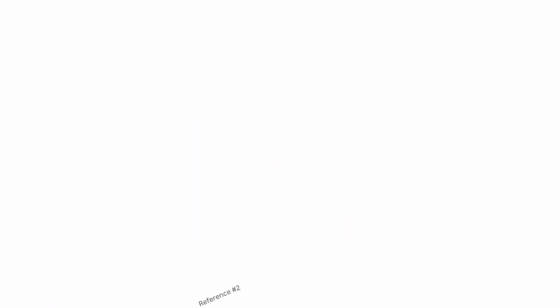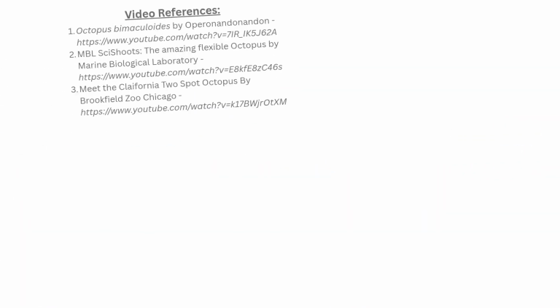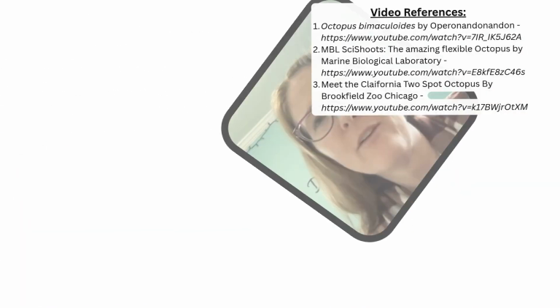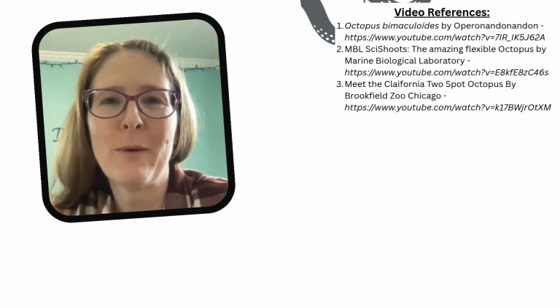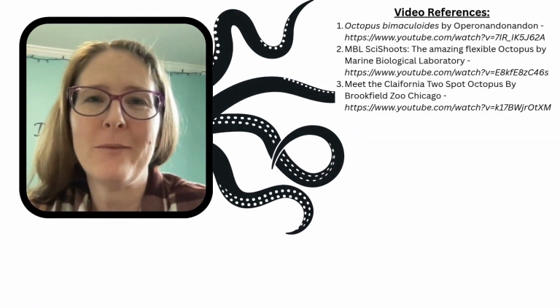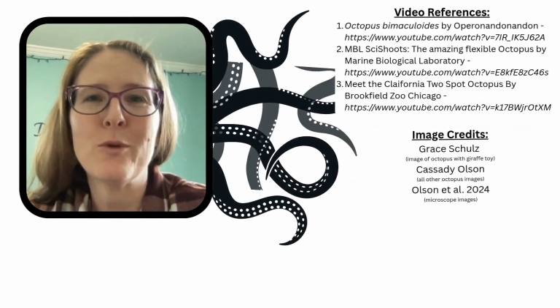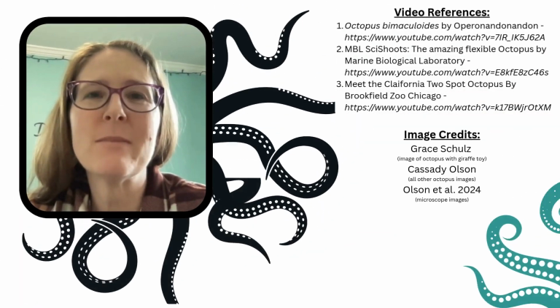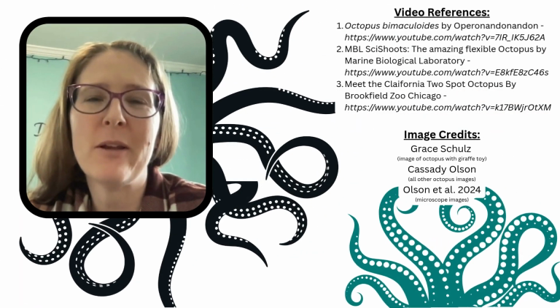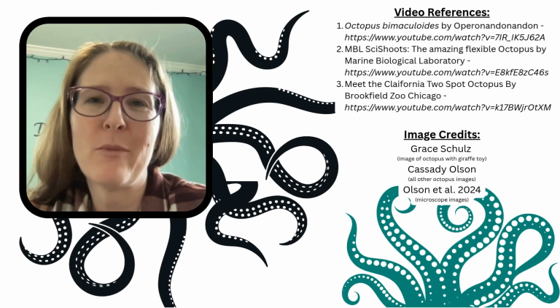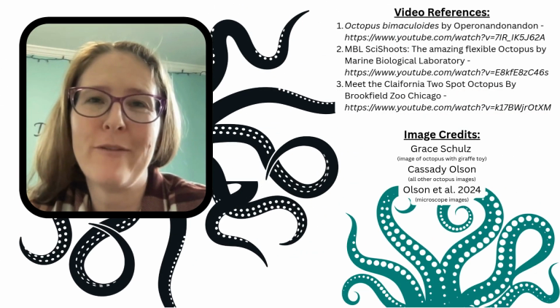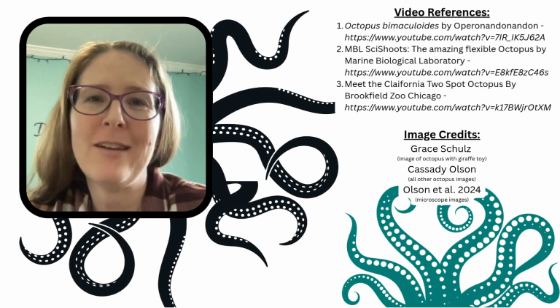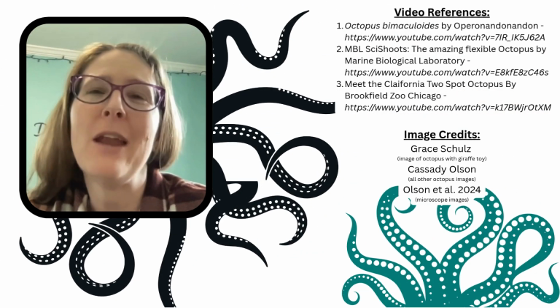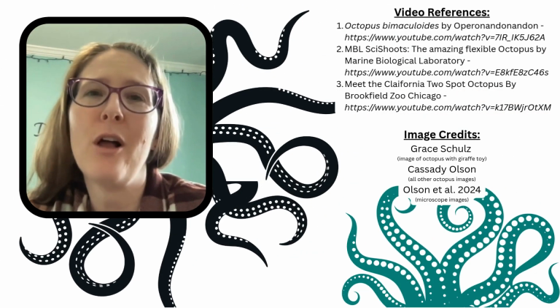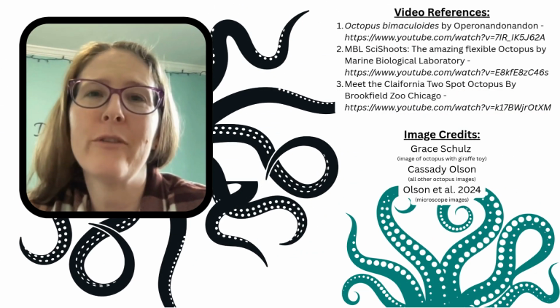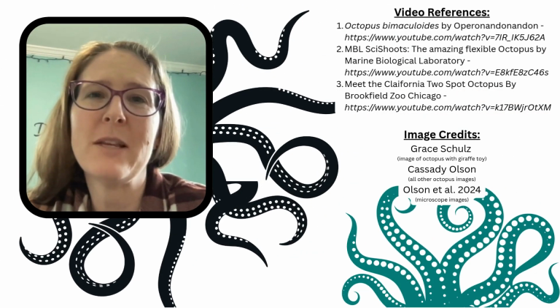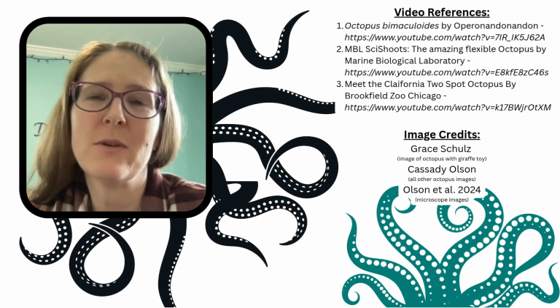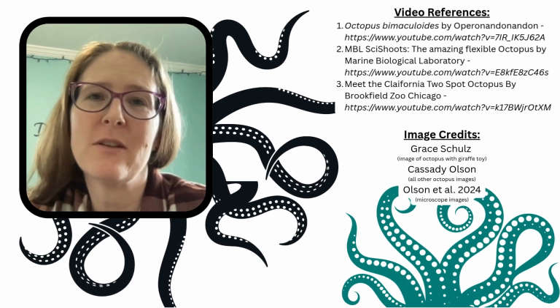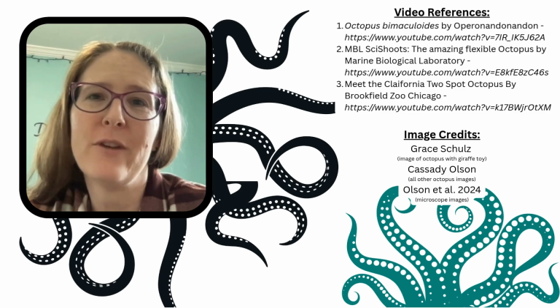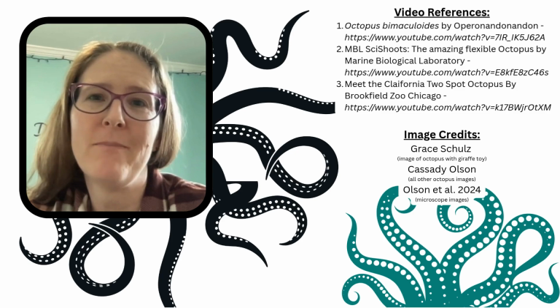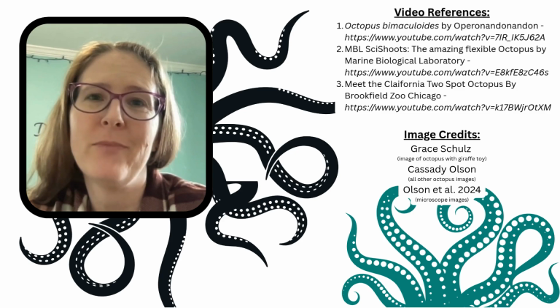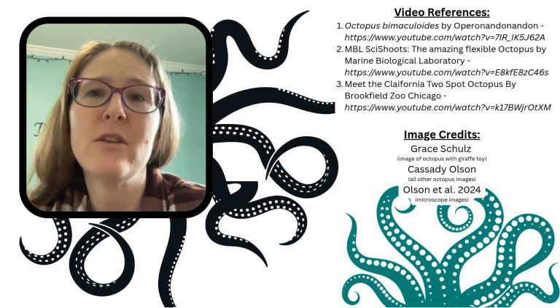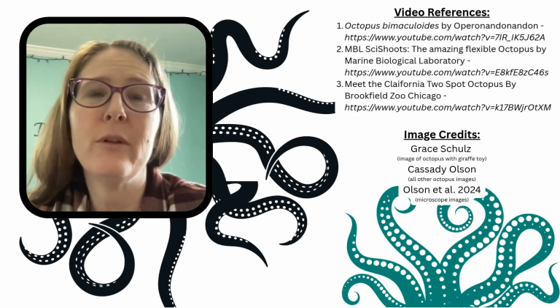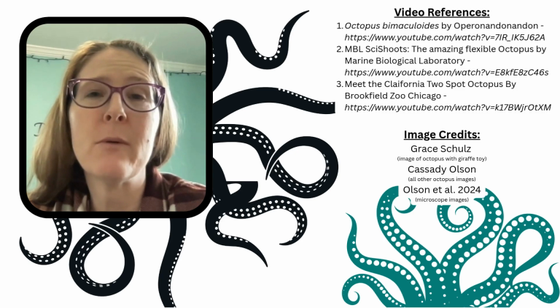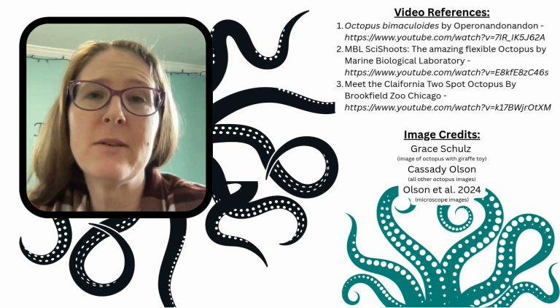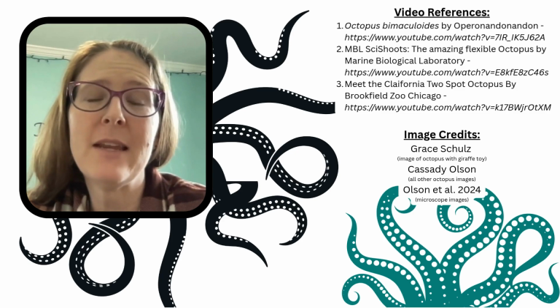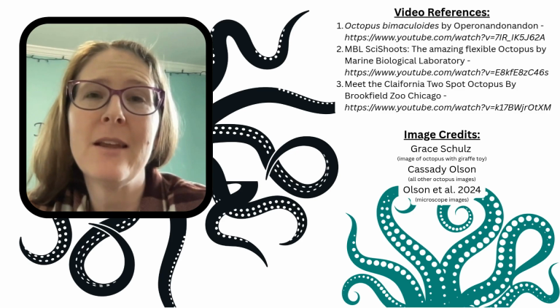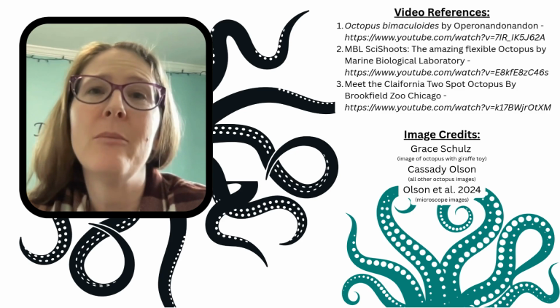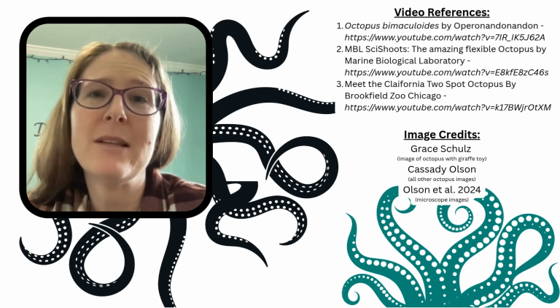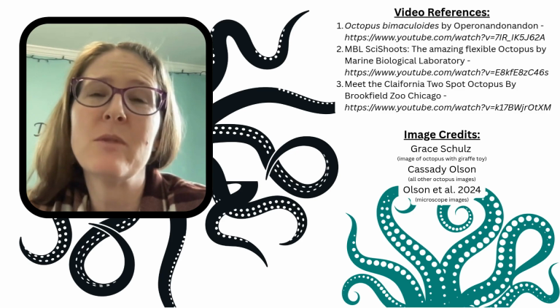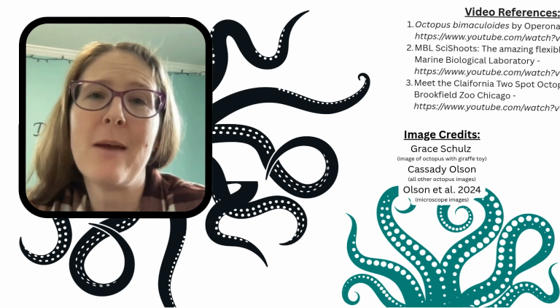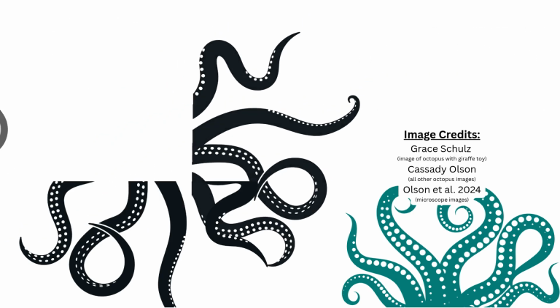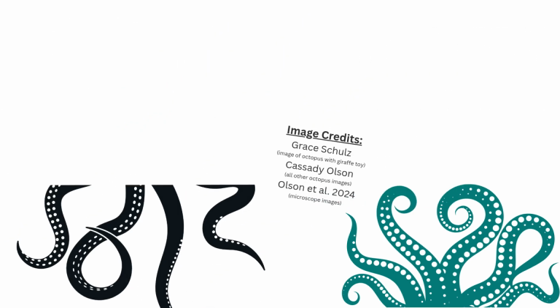Hey everyone, we're a small nonprofit and all of our resources are free. So if you like what you see, please subscribe and share.